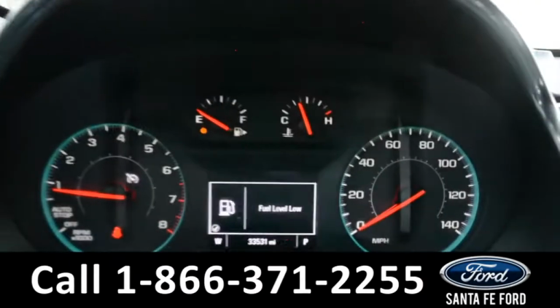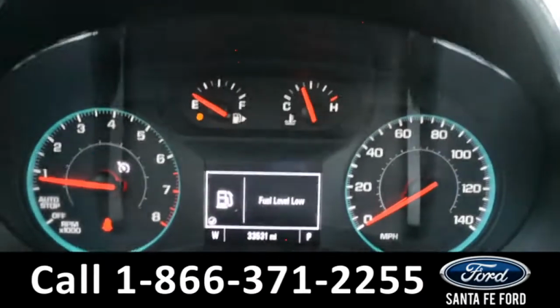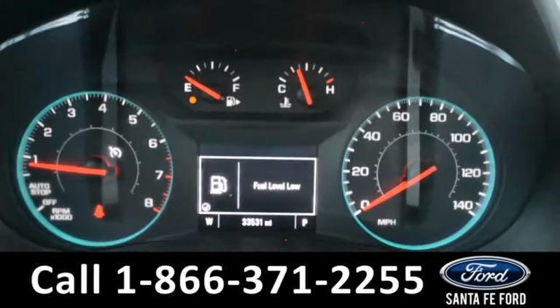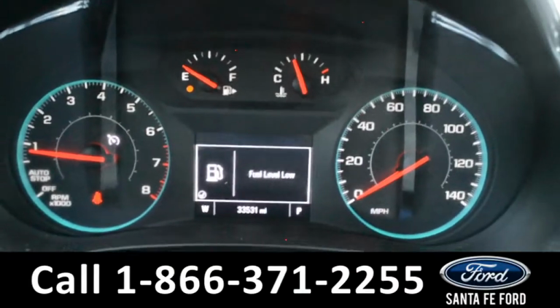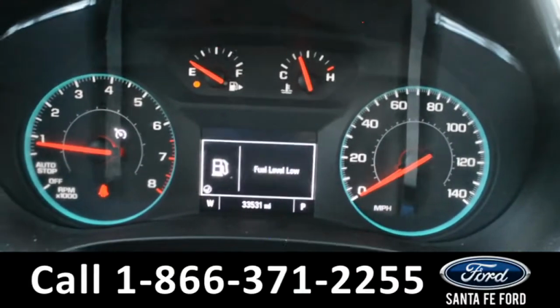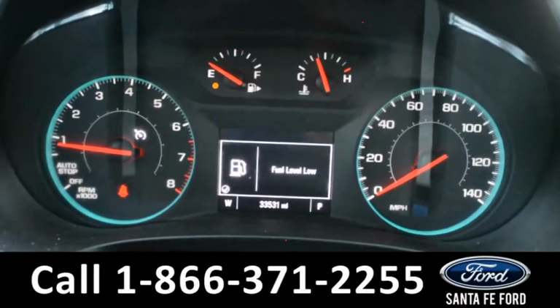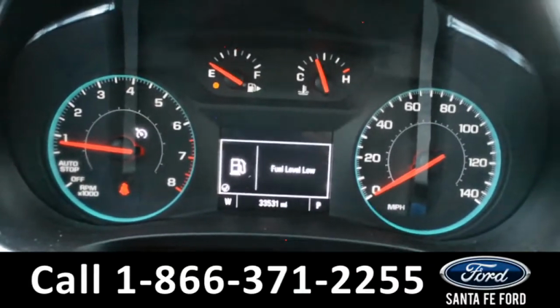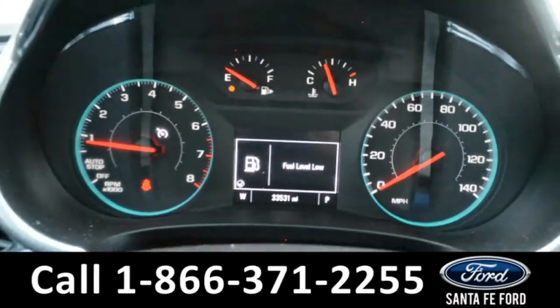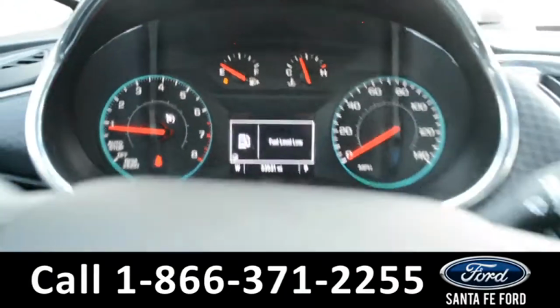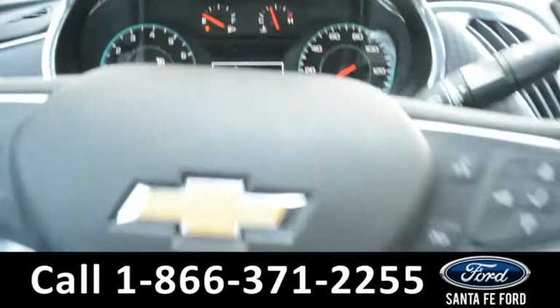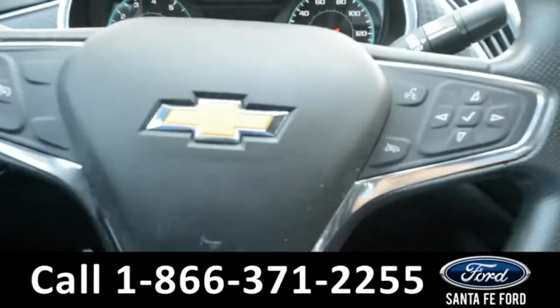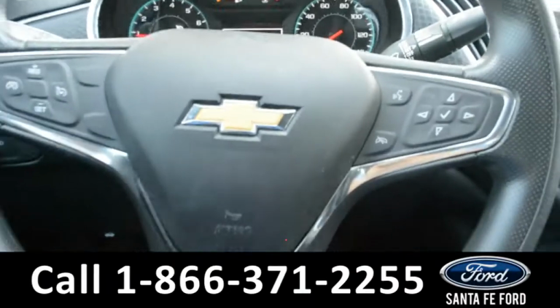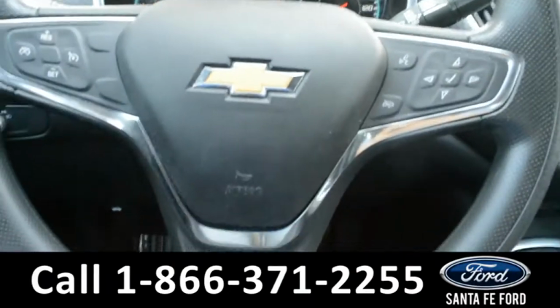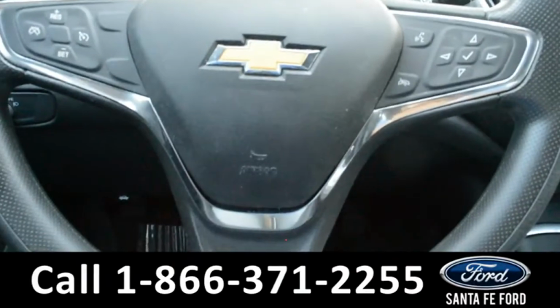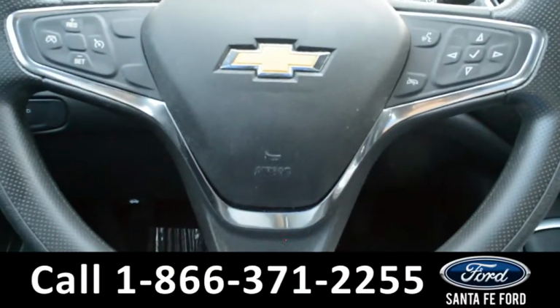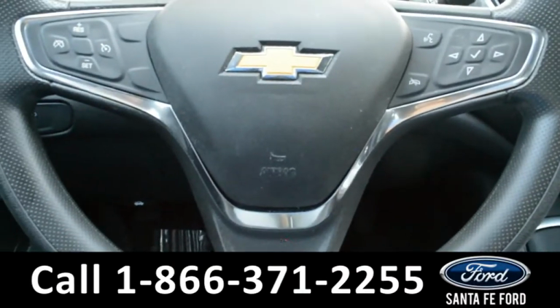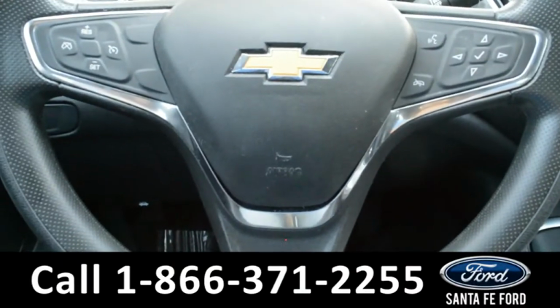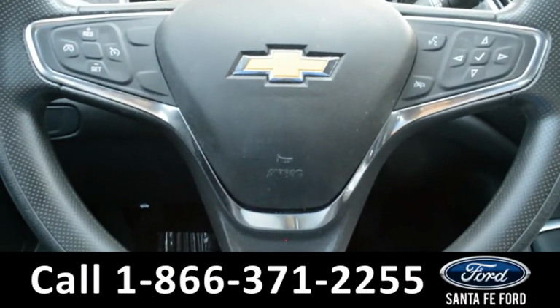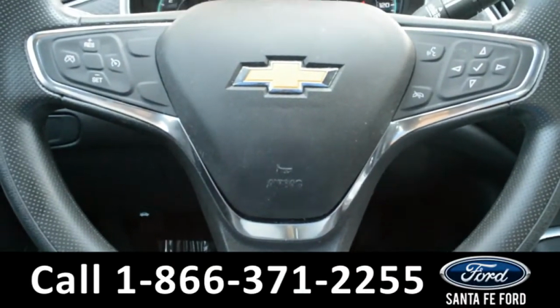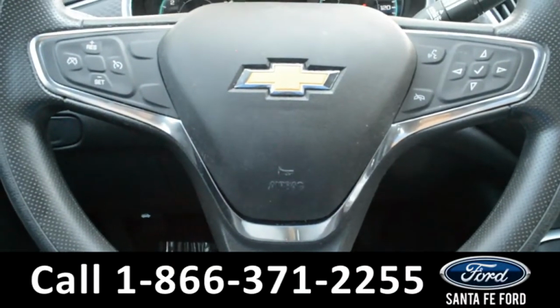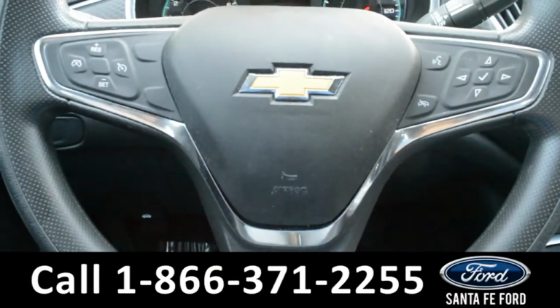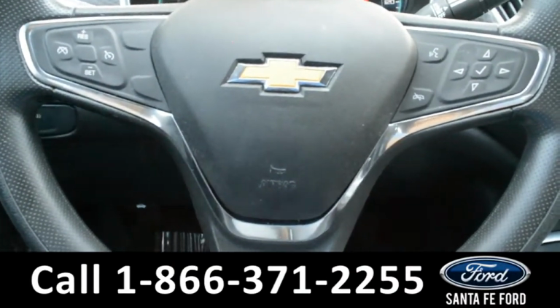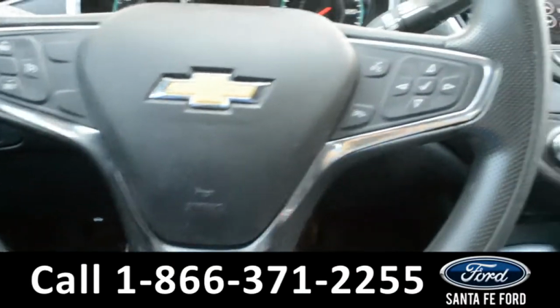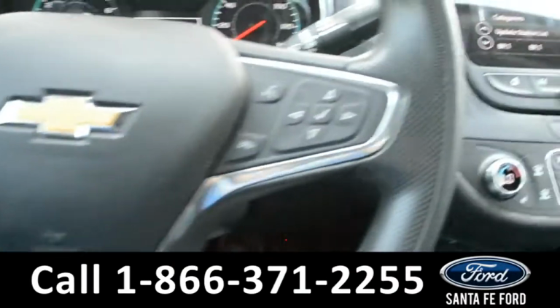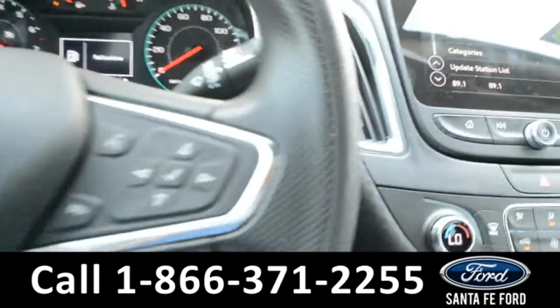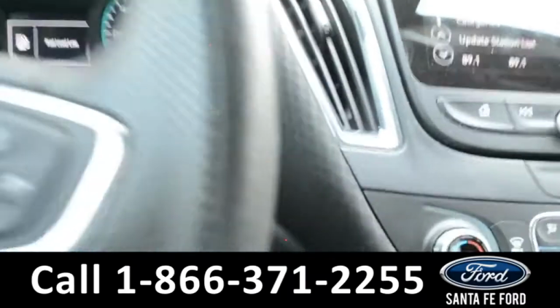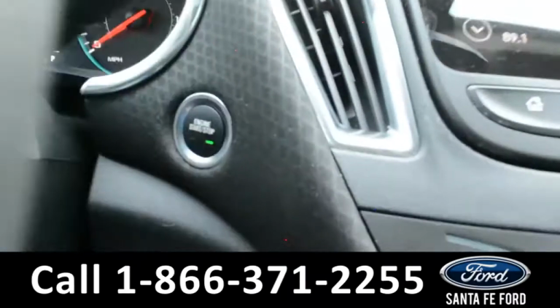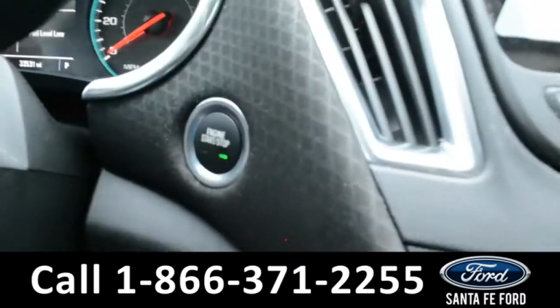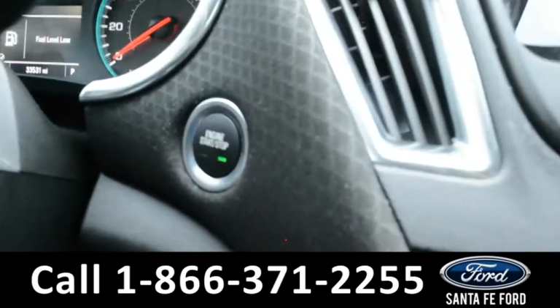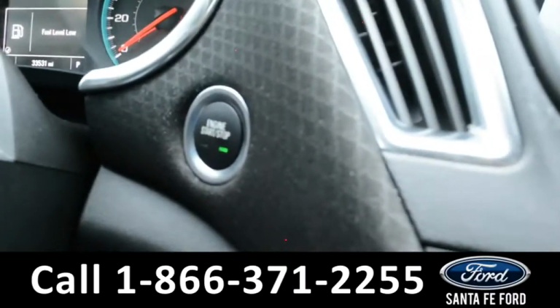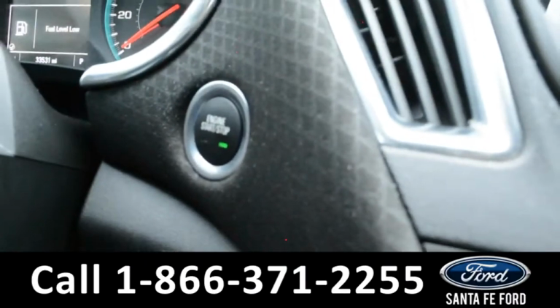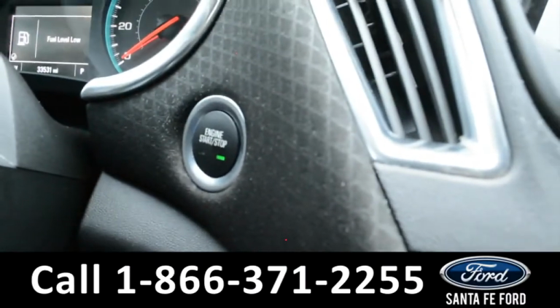Here's a look at the dashboard. On the steering wheel, there's cruise control, Bluetooth, and media functions, and this vehicle is a push to start.